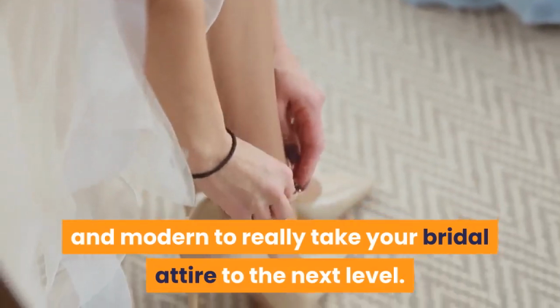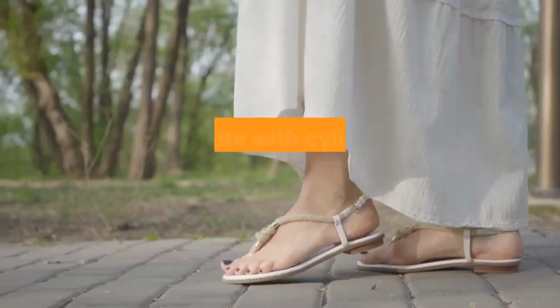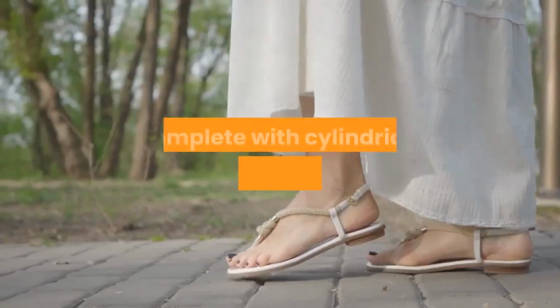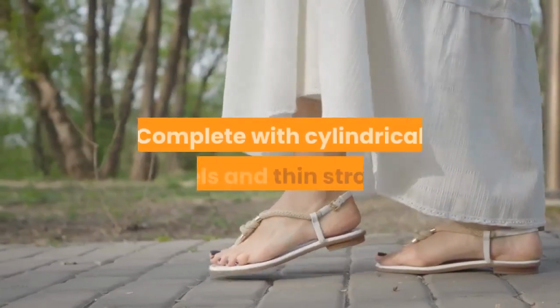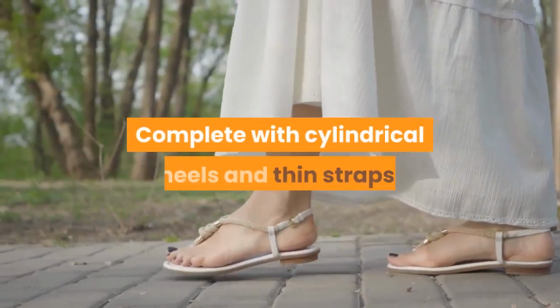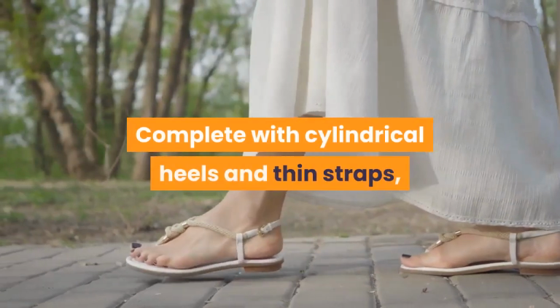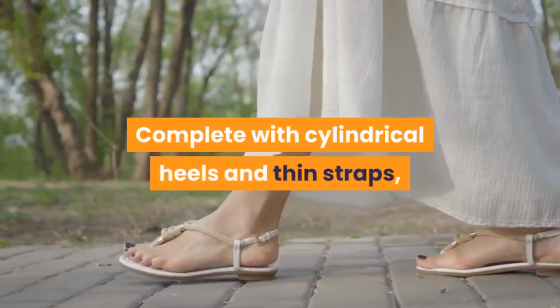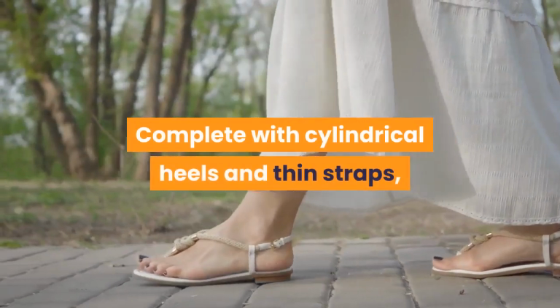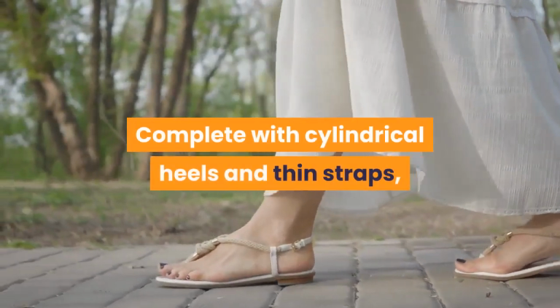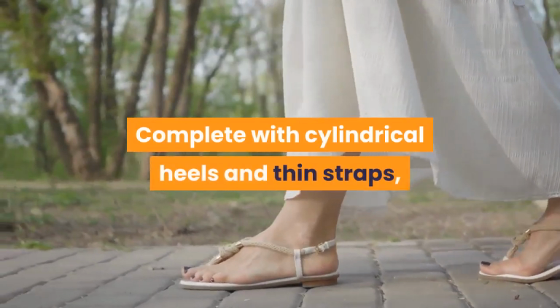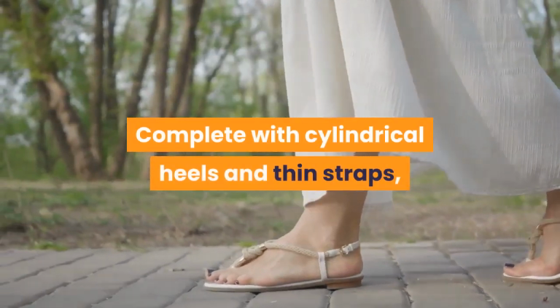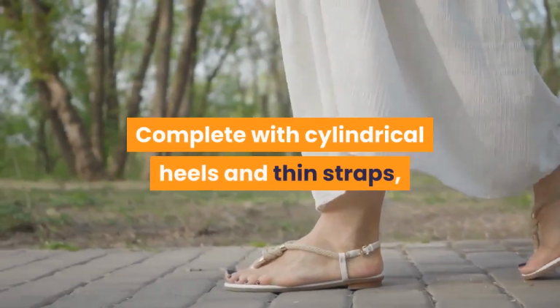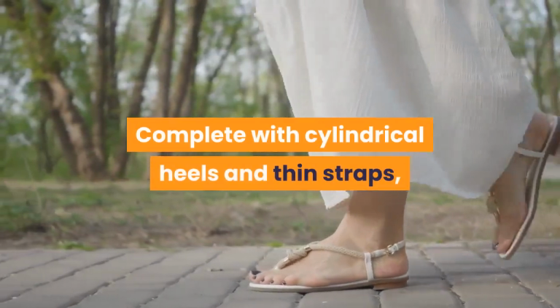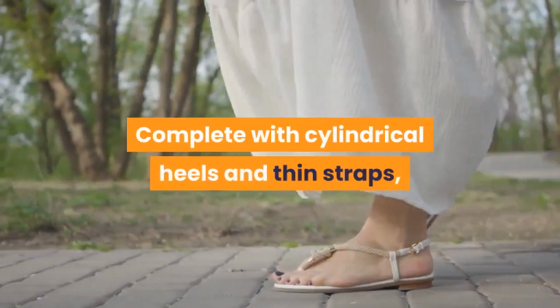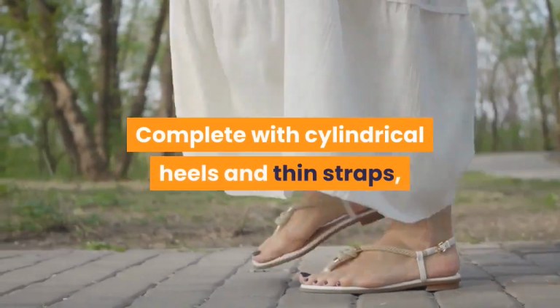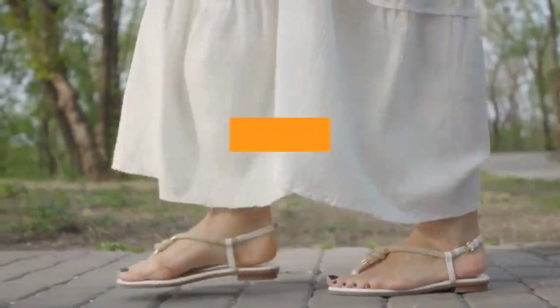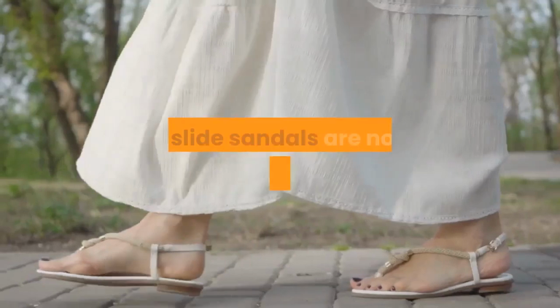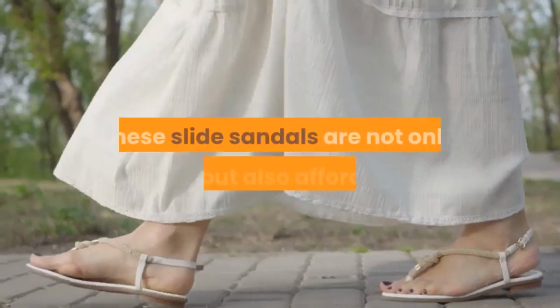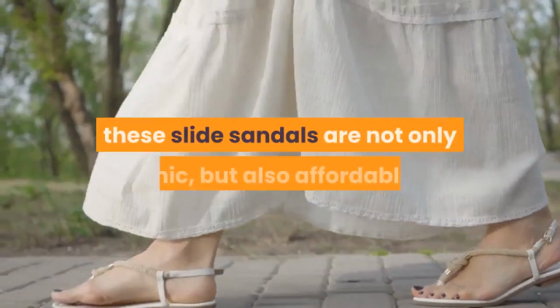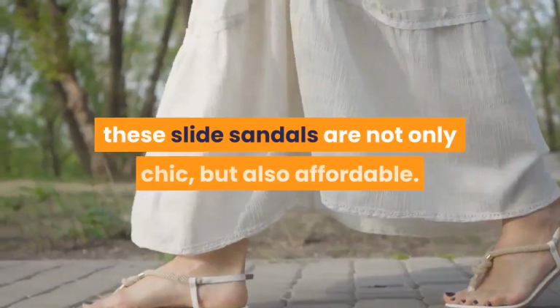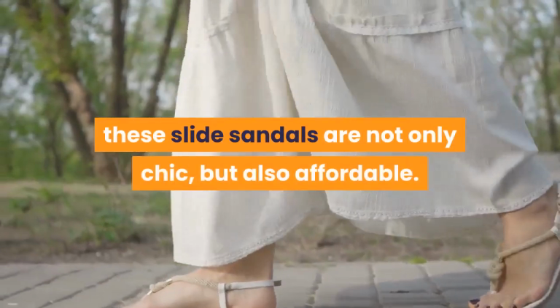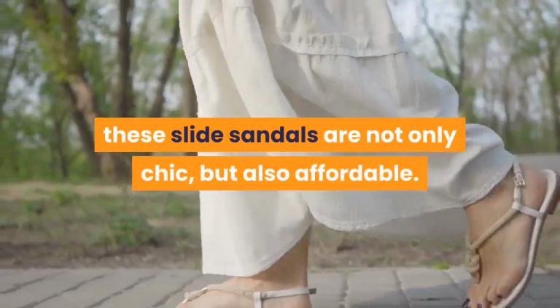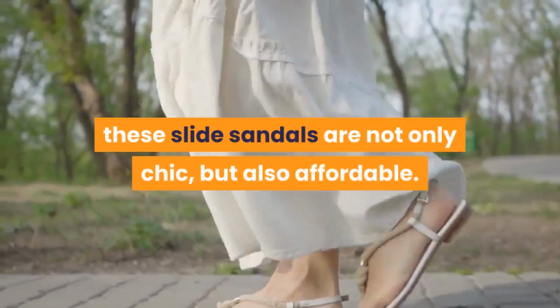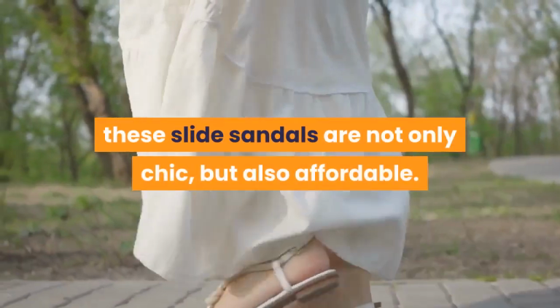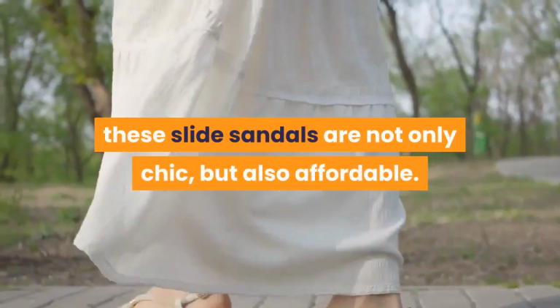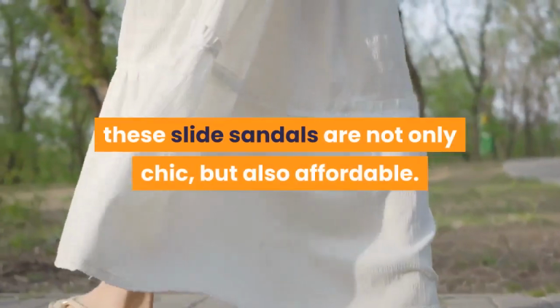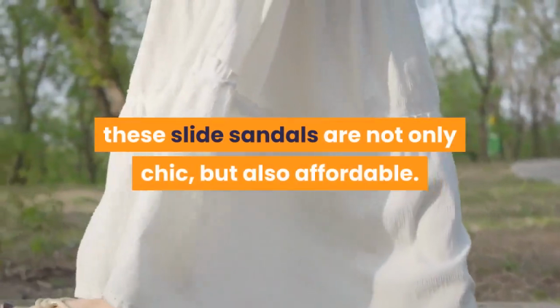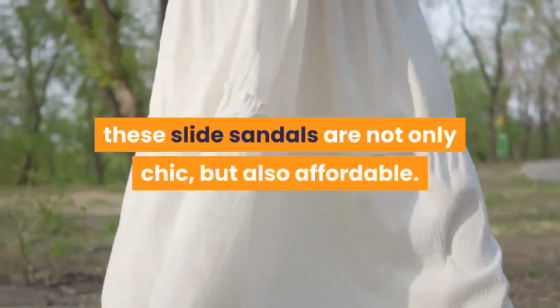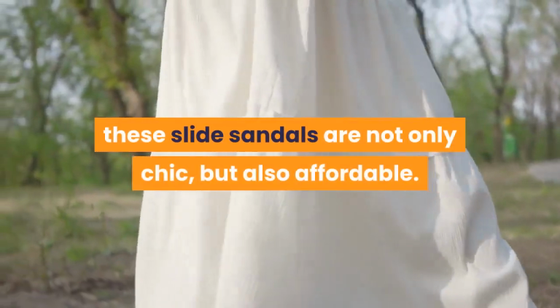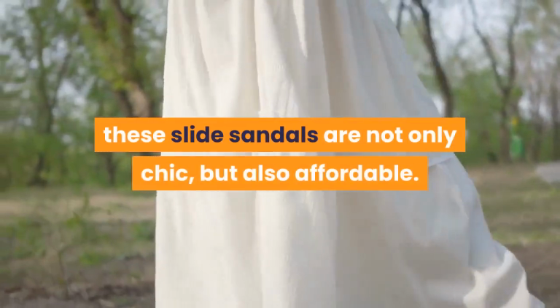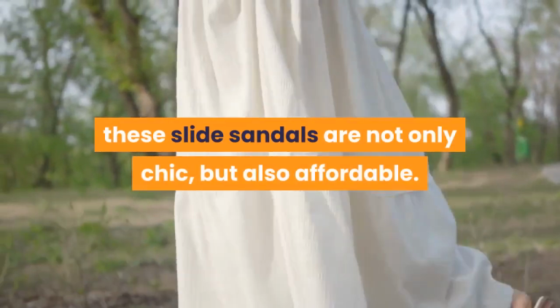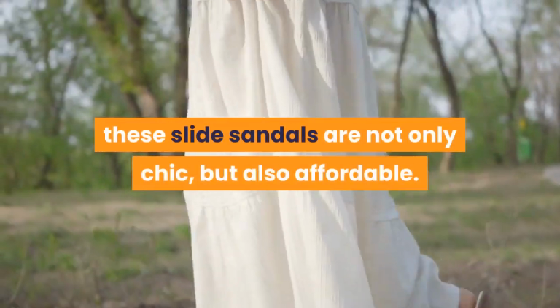Complete with cylindrical heels and thin straps, these slide sandals are not only chic, but also affordable.